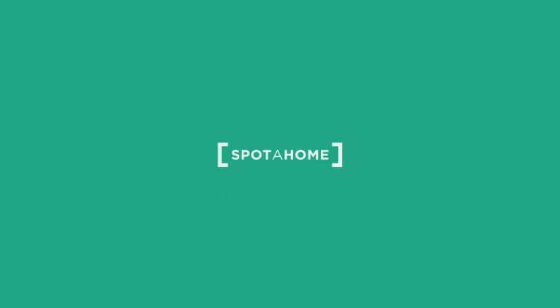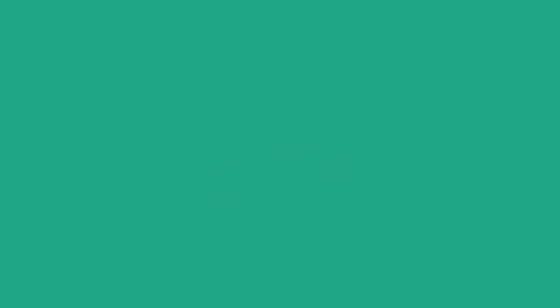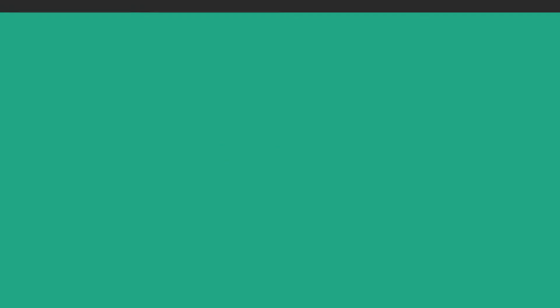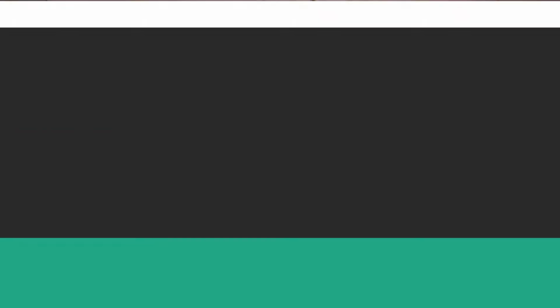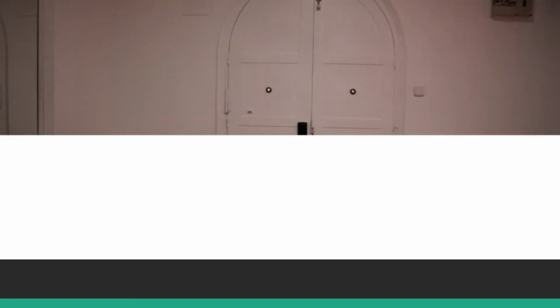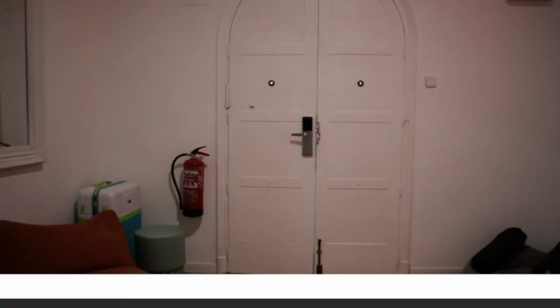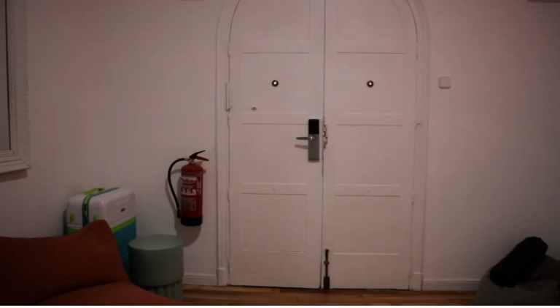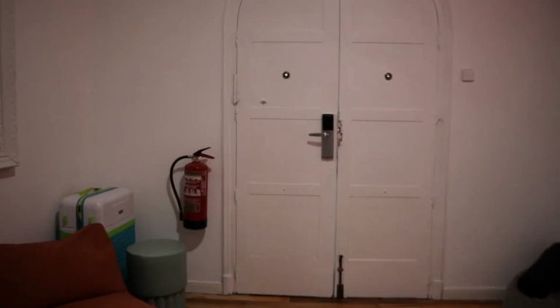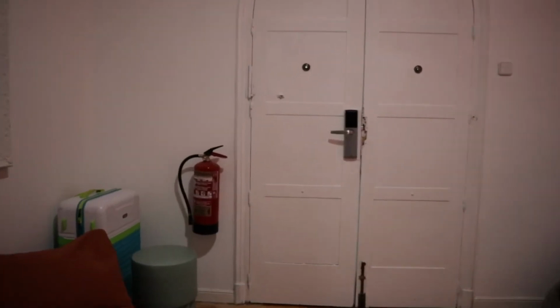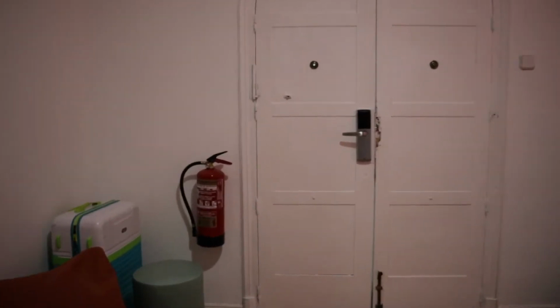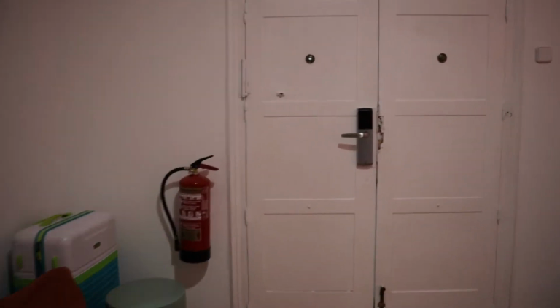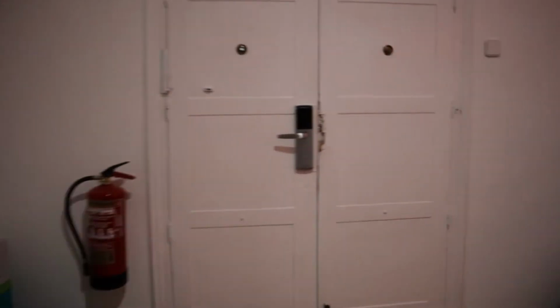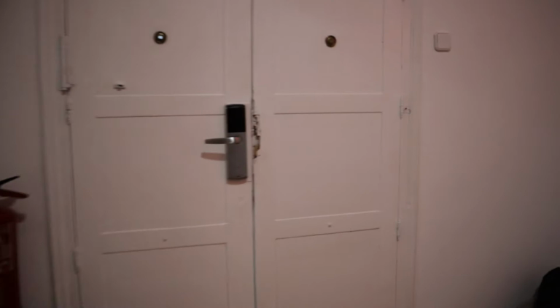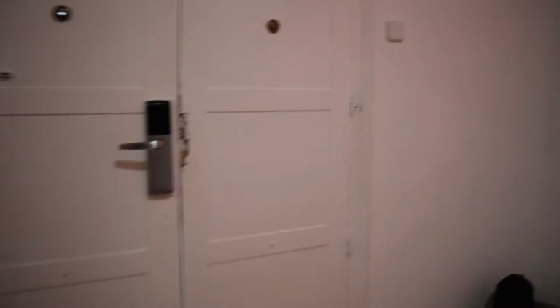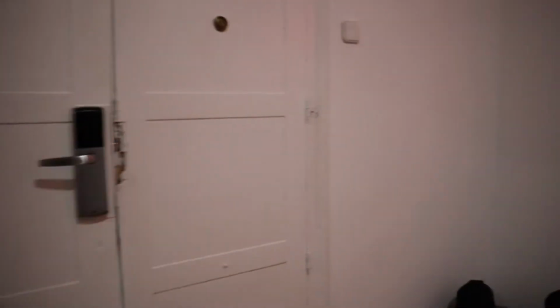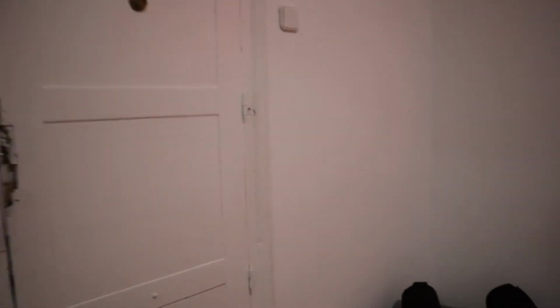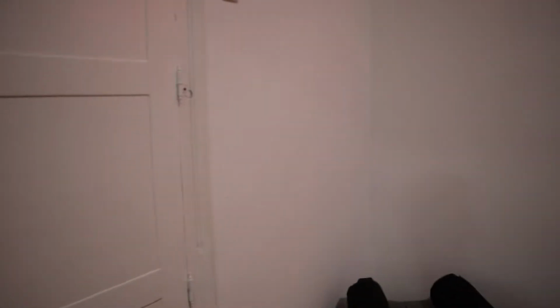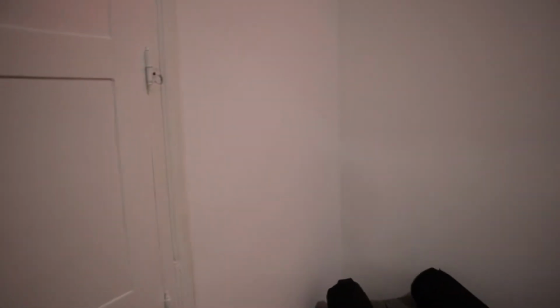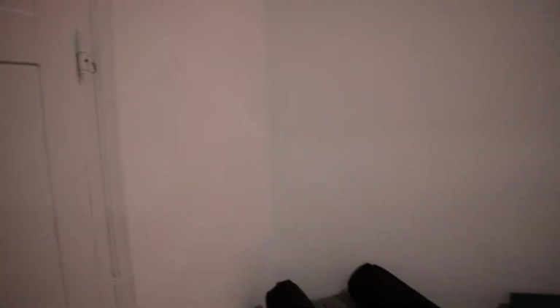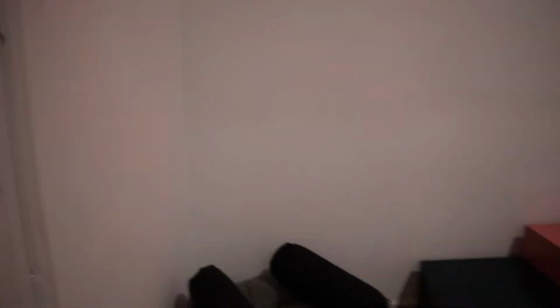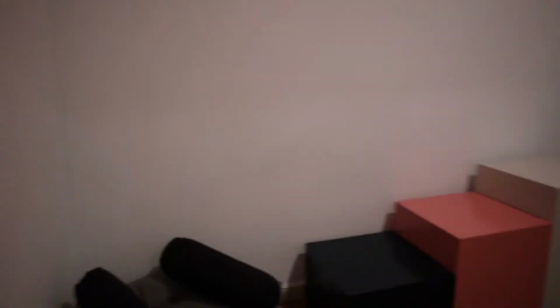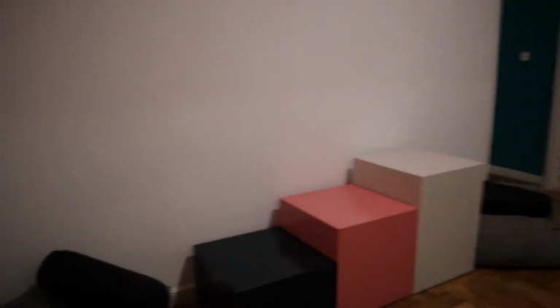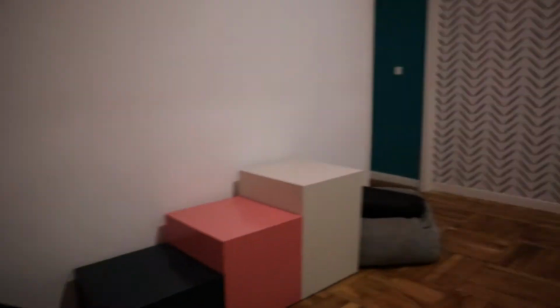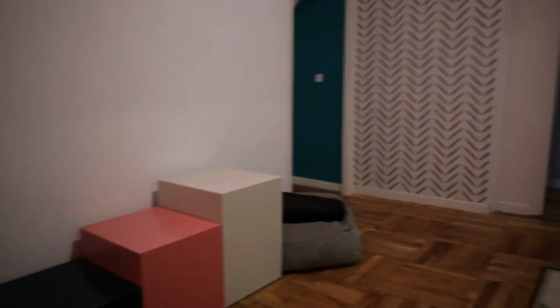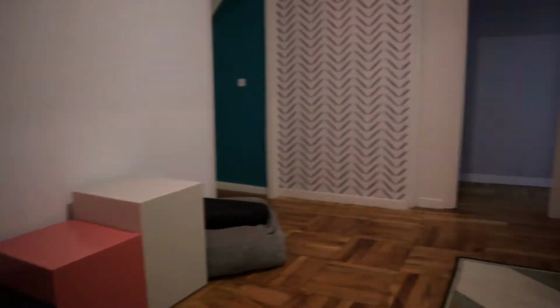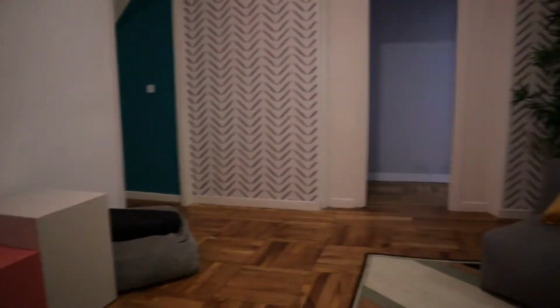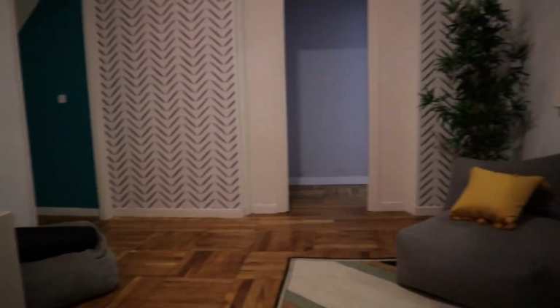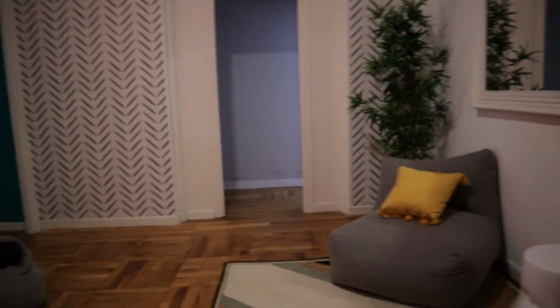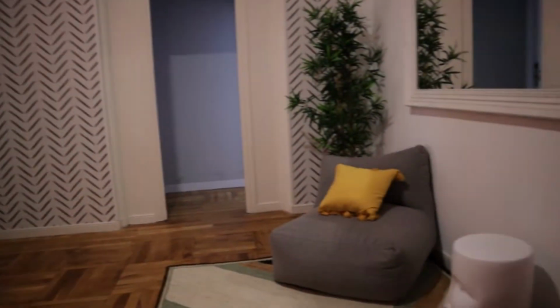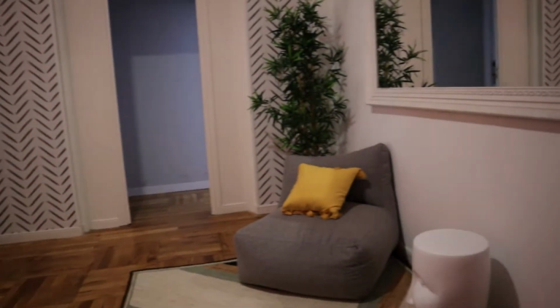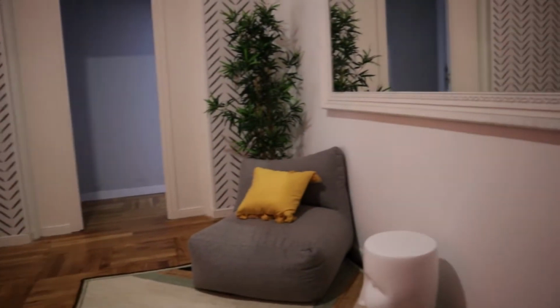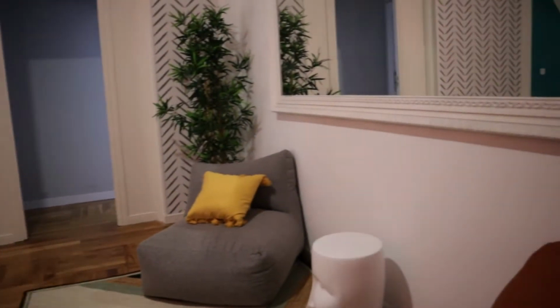Last entrance door. Just when we enter the apartment, we found this chilling area here.